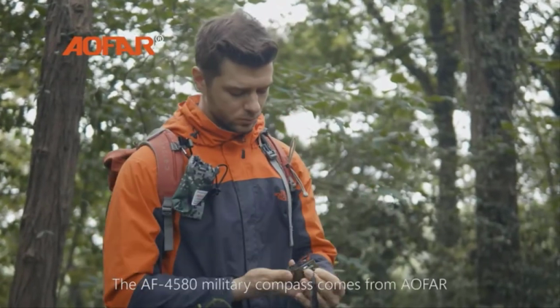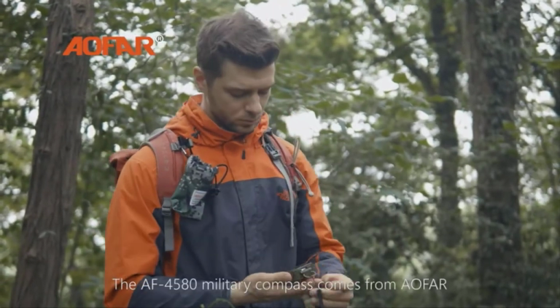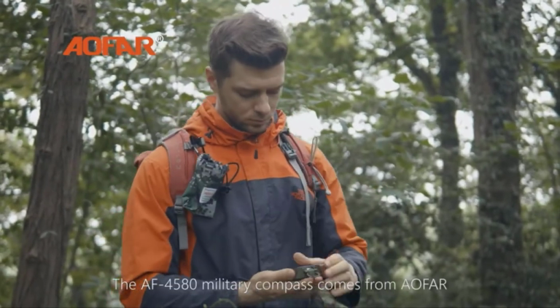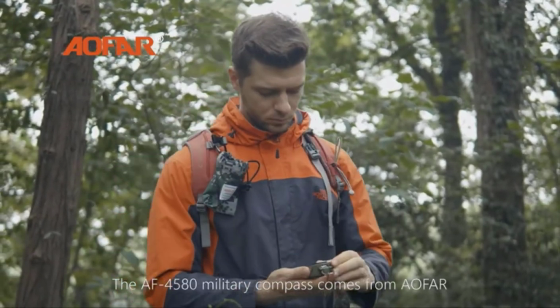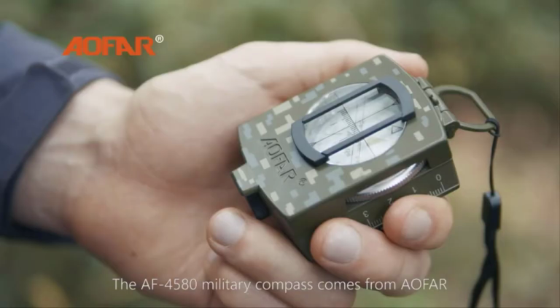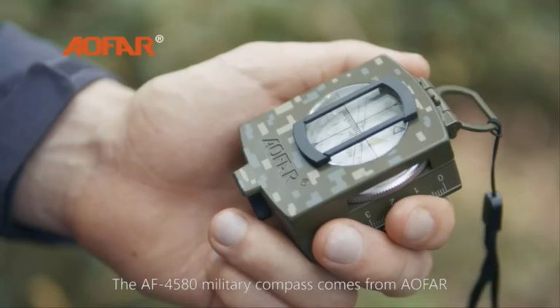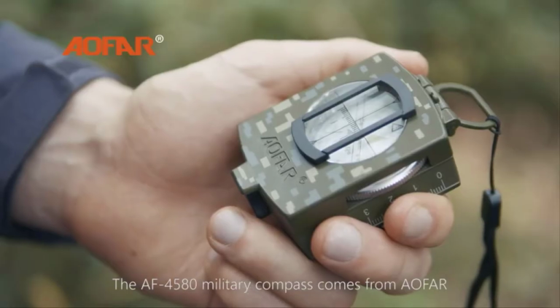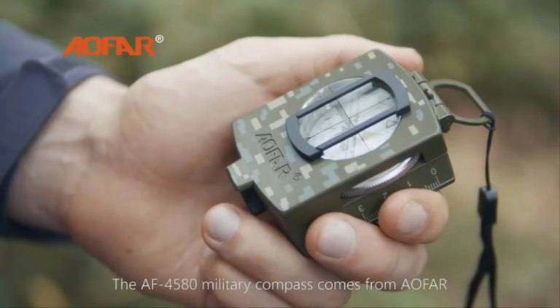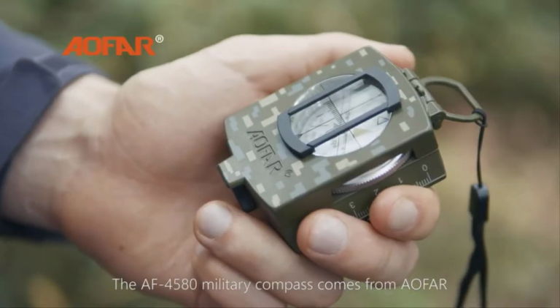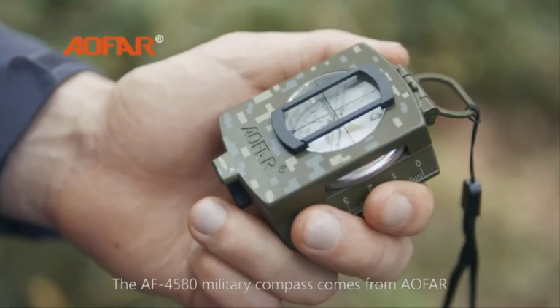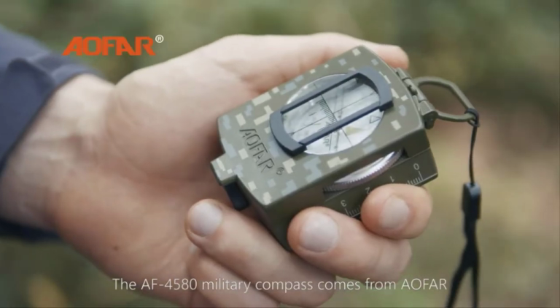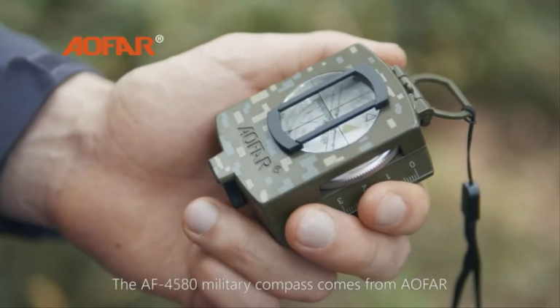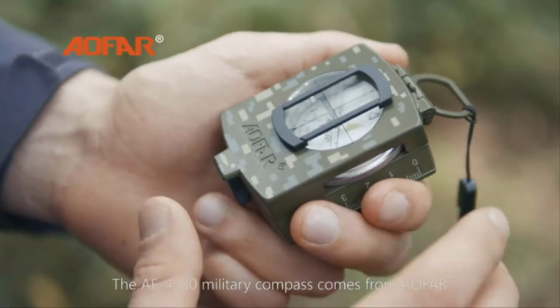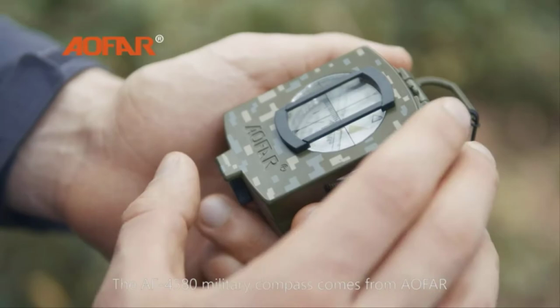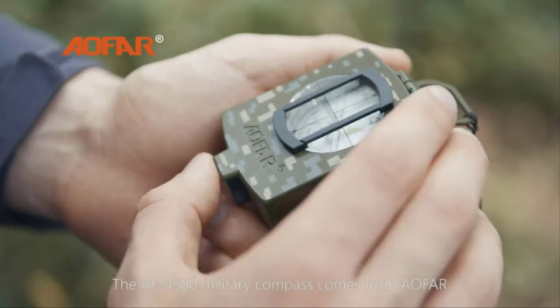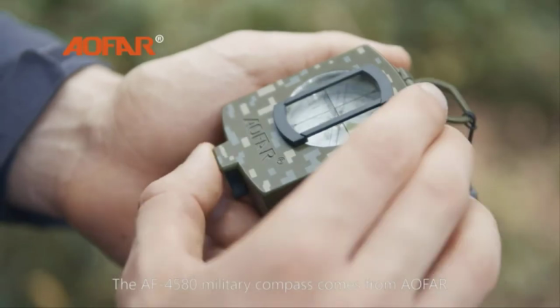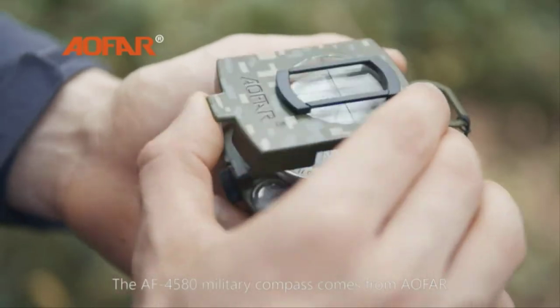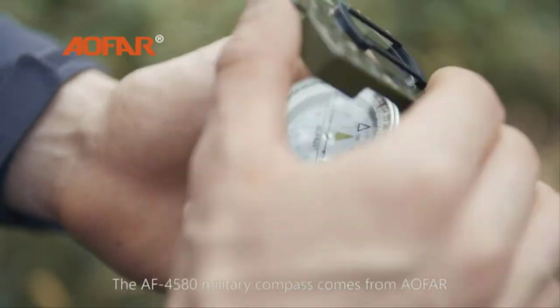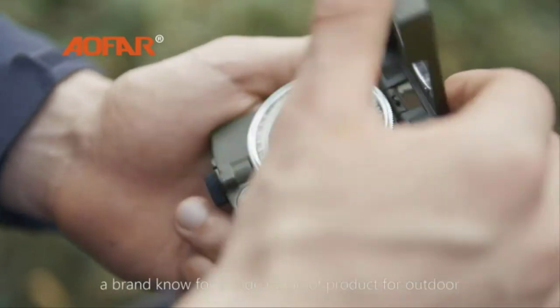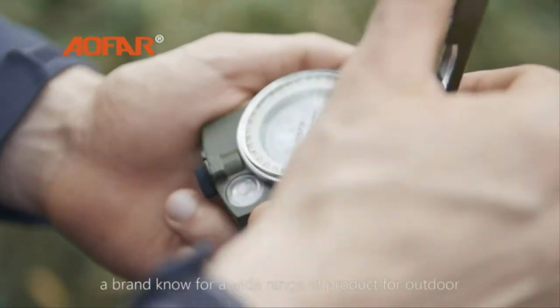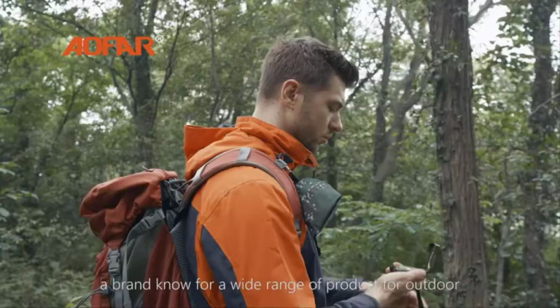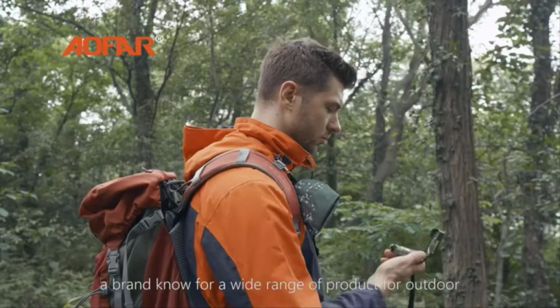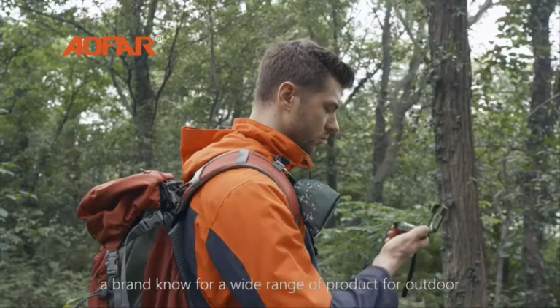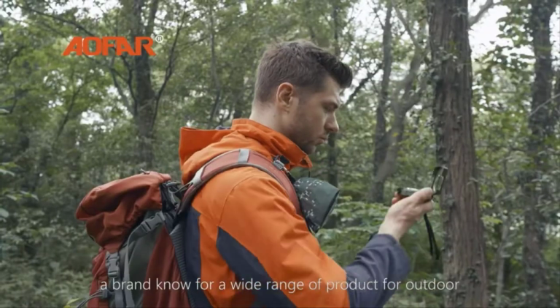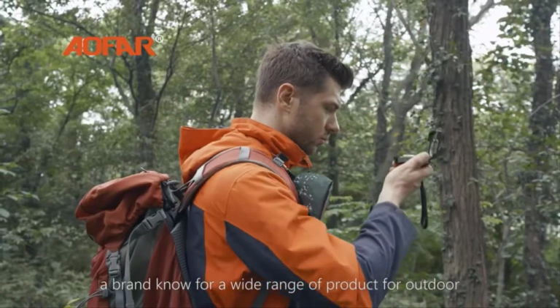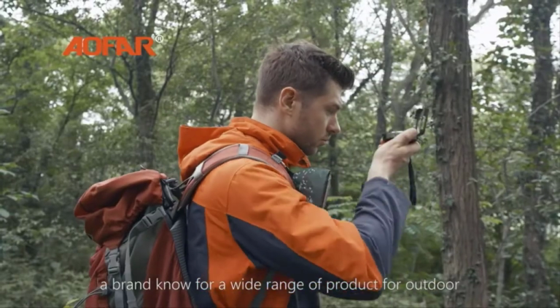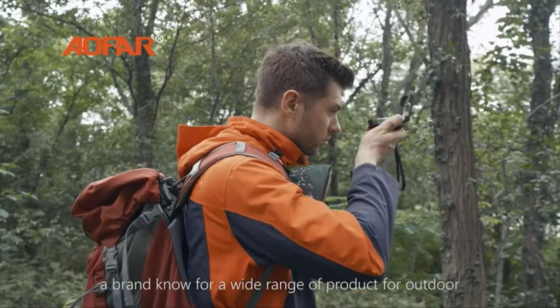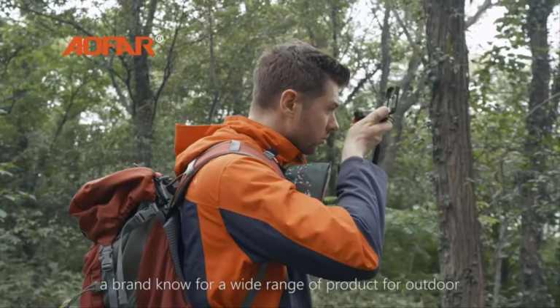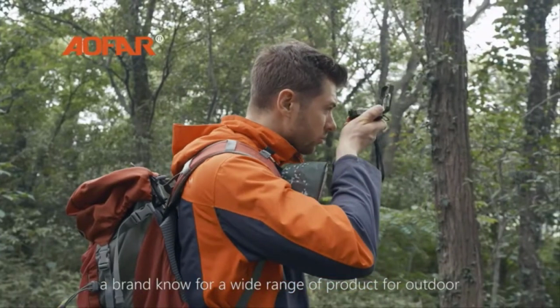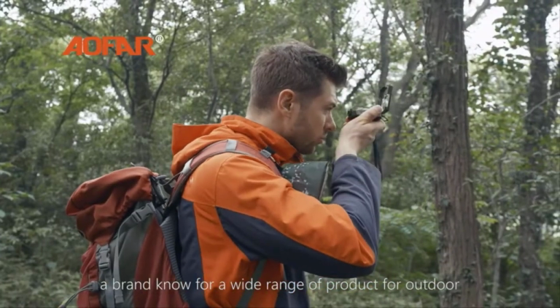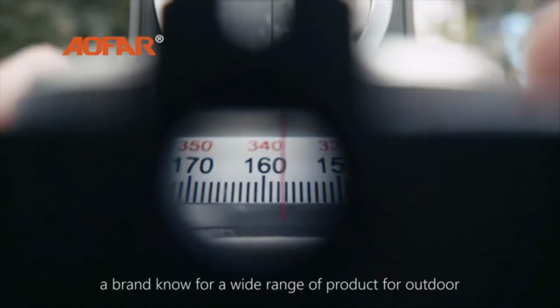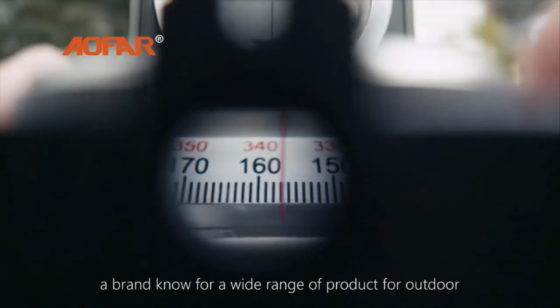The AF4580 Military Compass comes from Alfar, a brand known for a wide range of products for the outdoors.